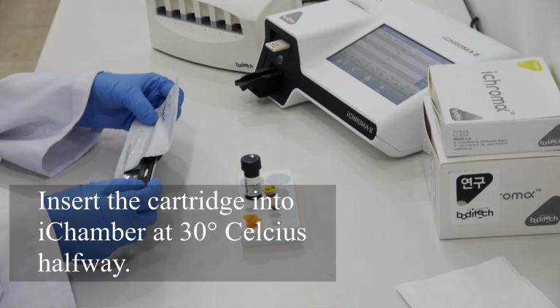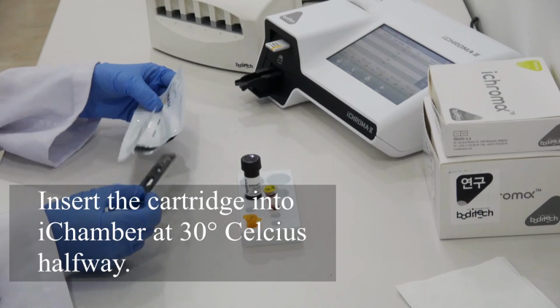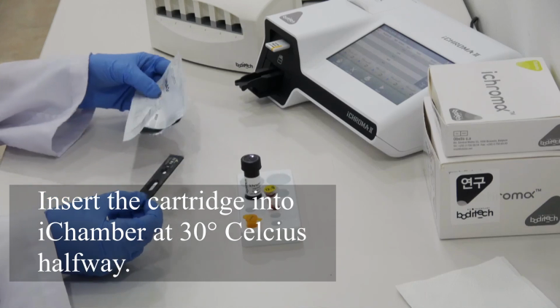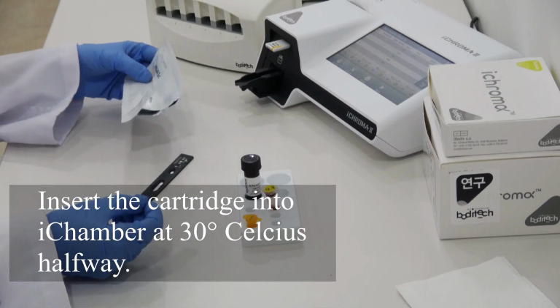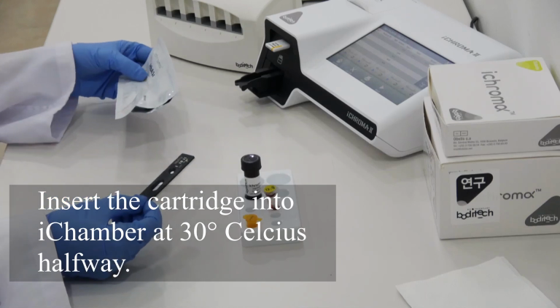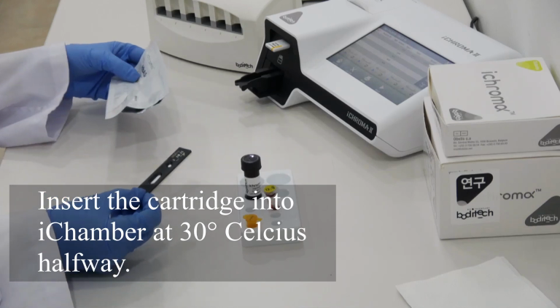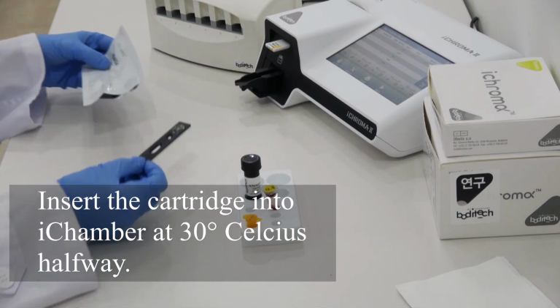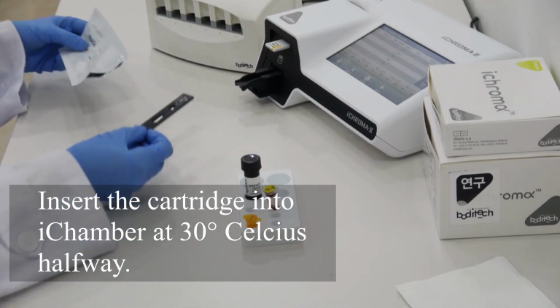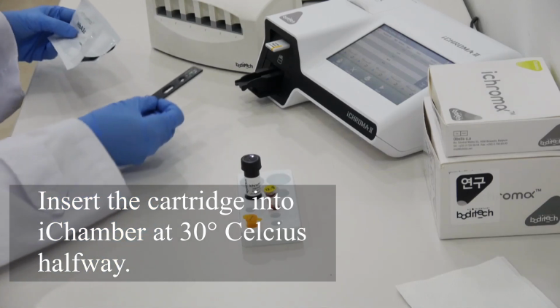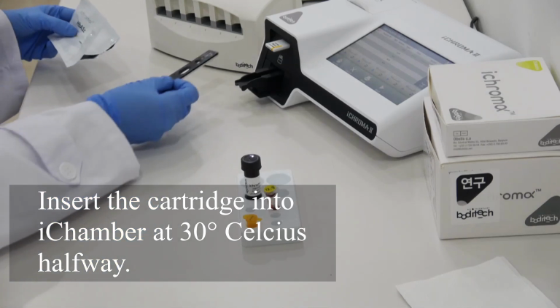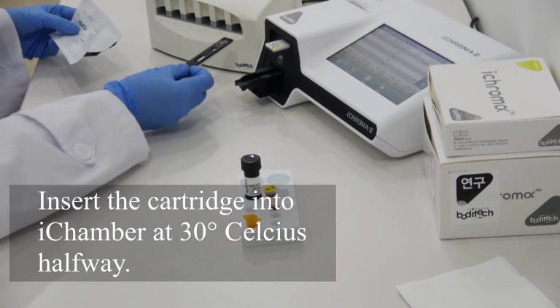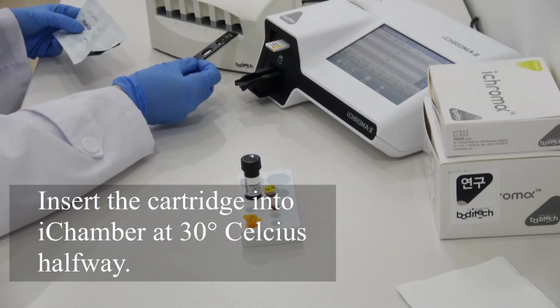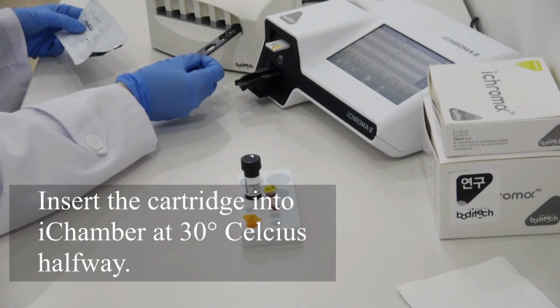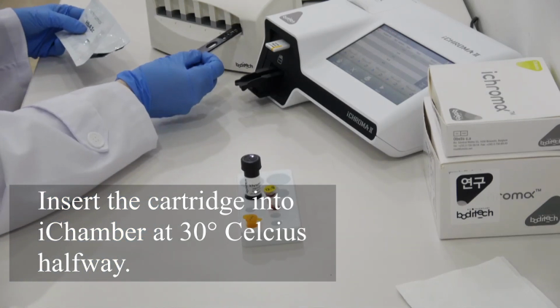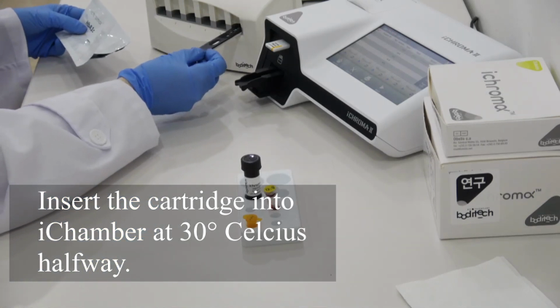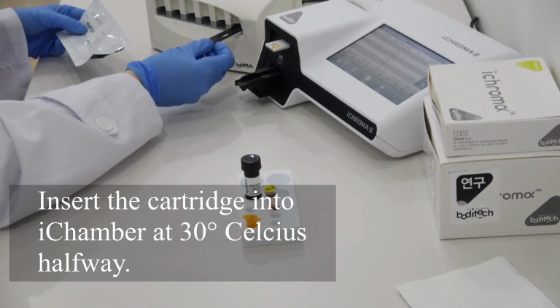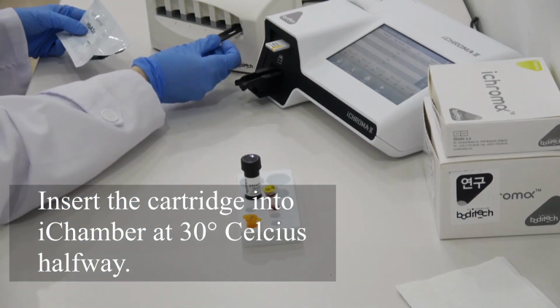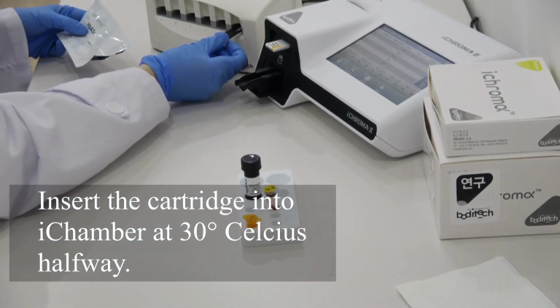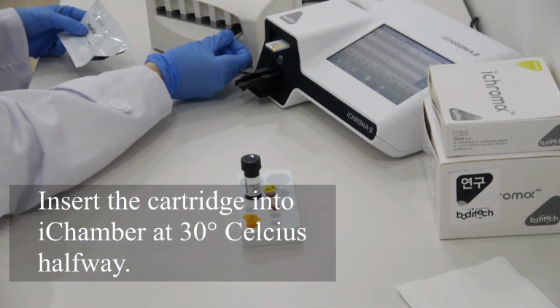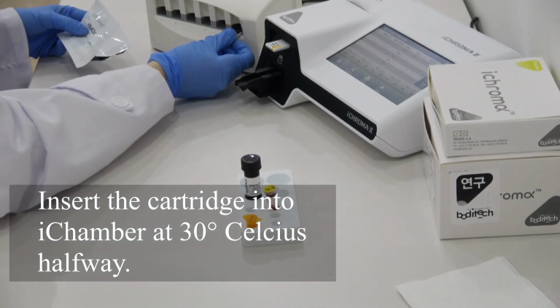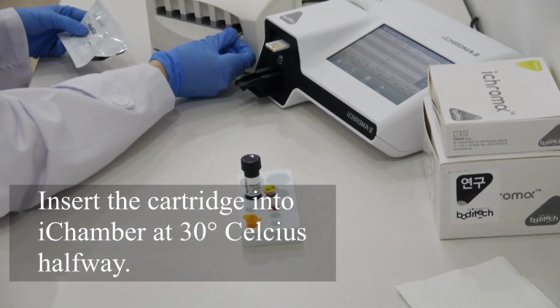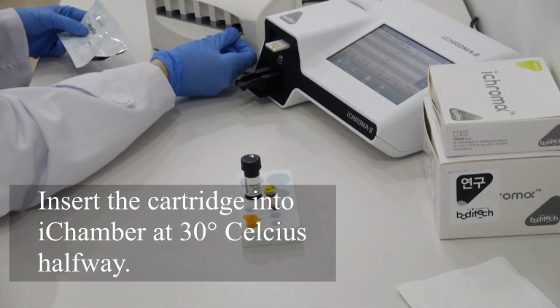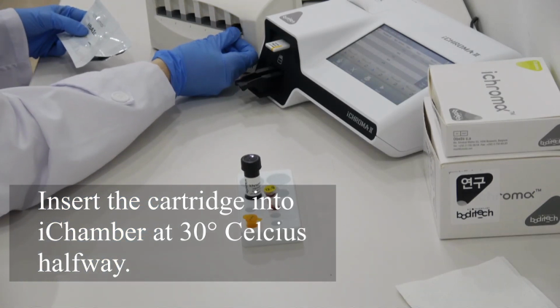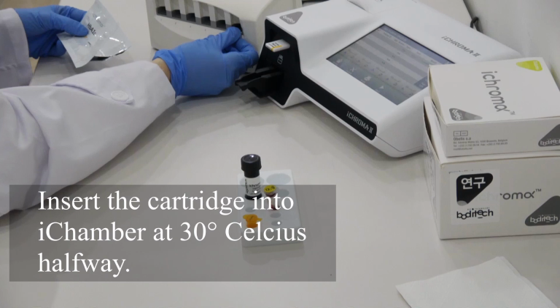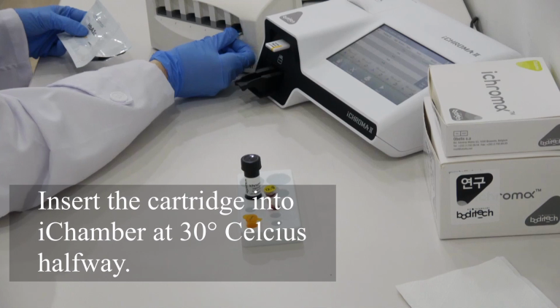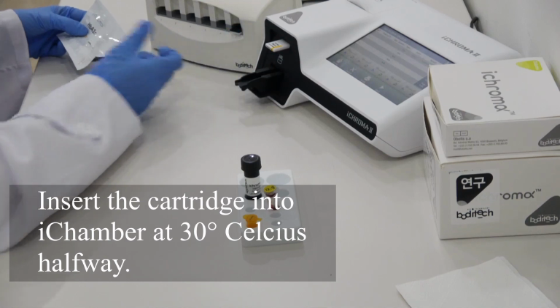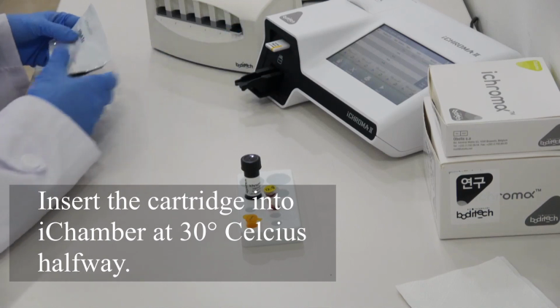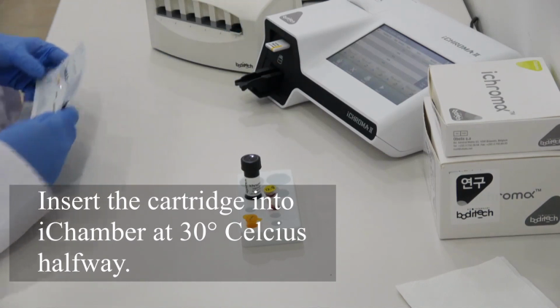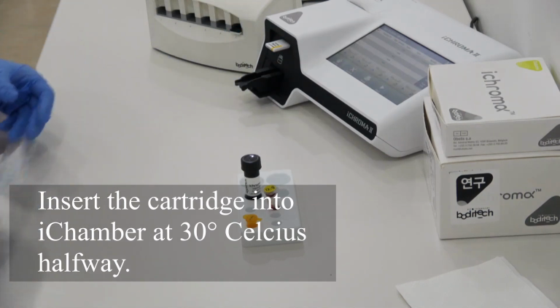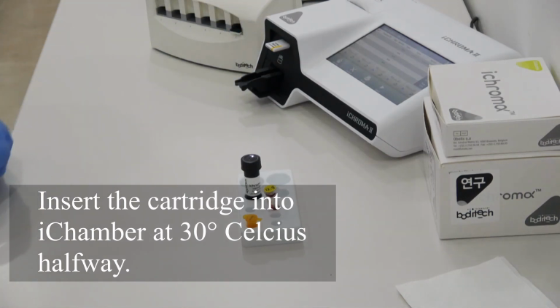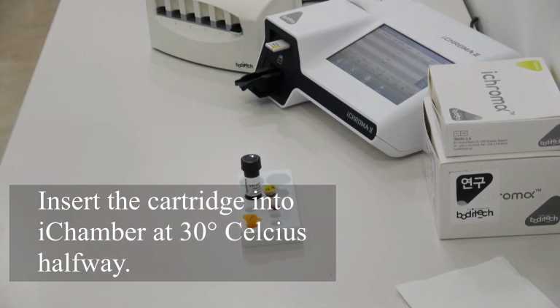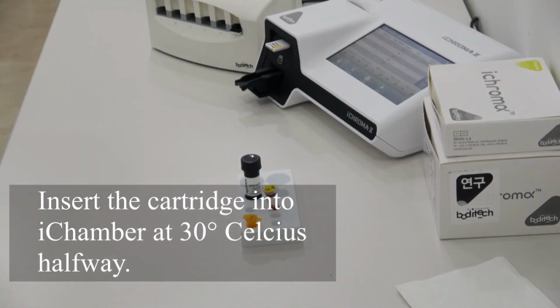Open the cartridge and insert it into a chamber set on 30 degrees Celsius without launching the timer.